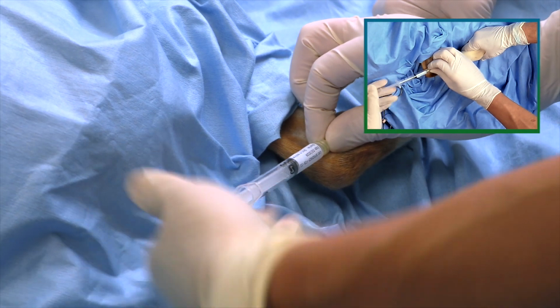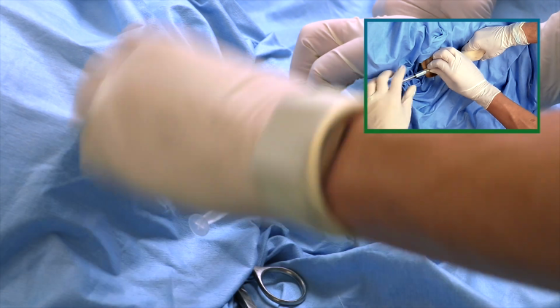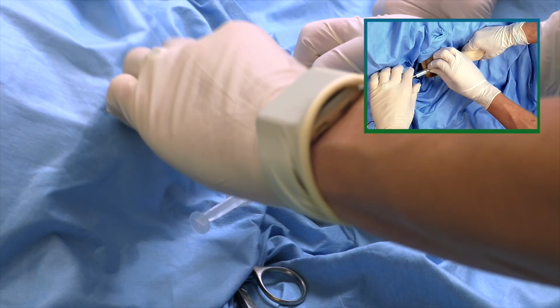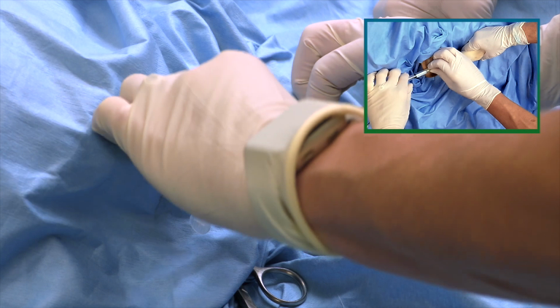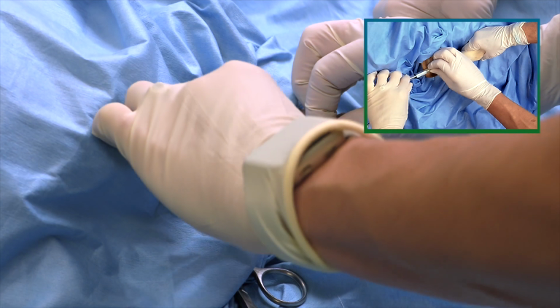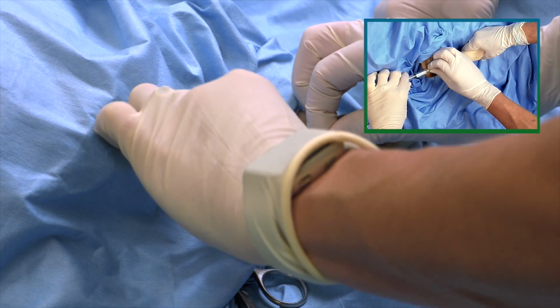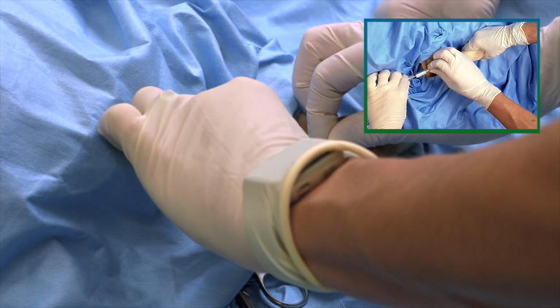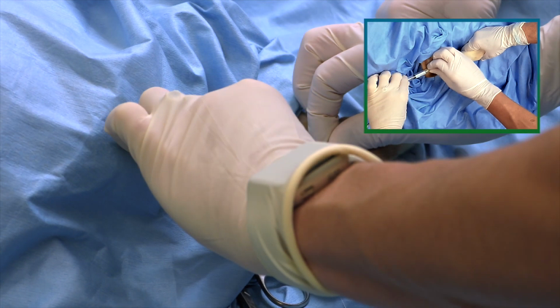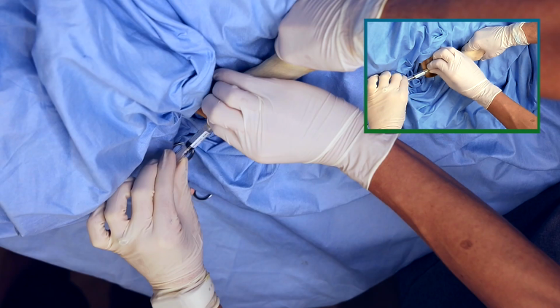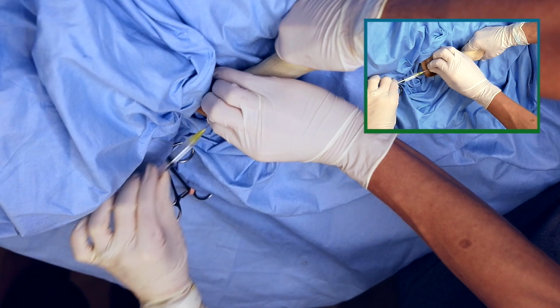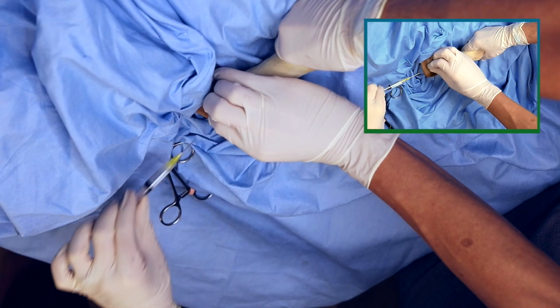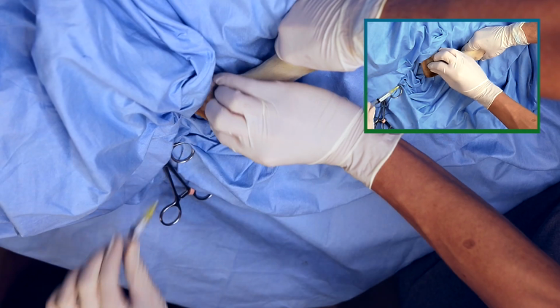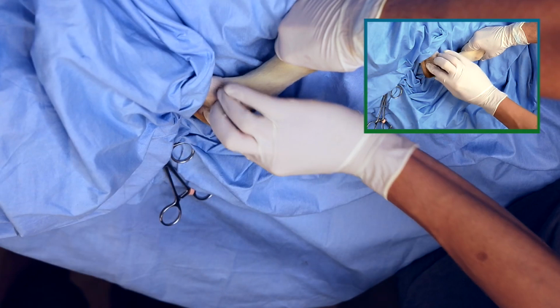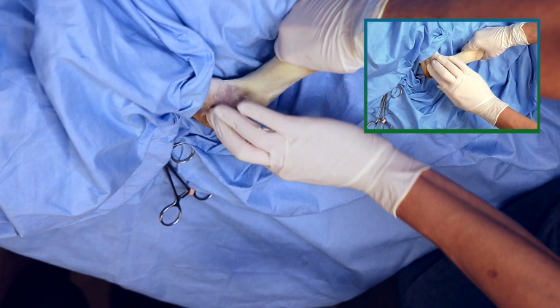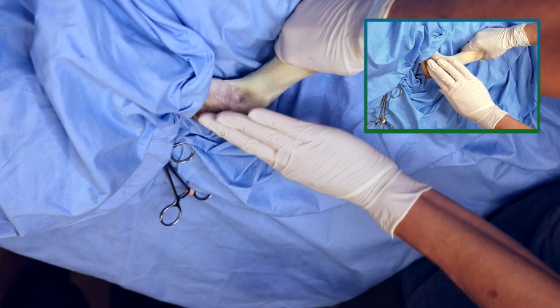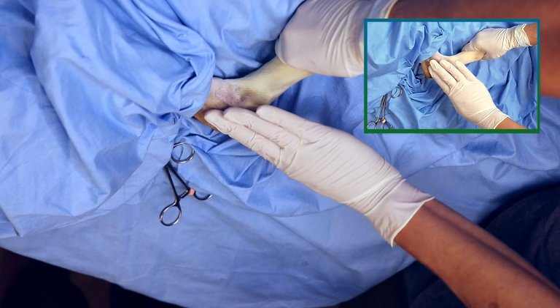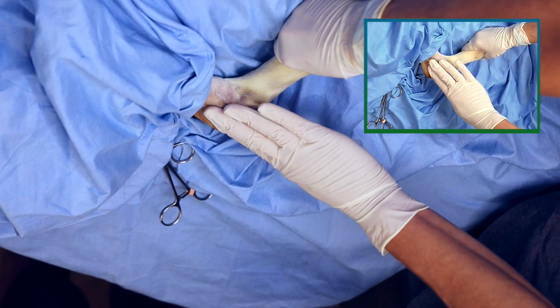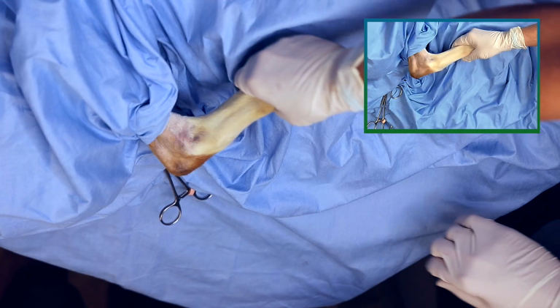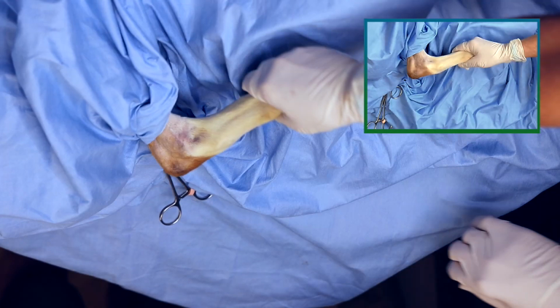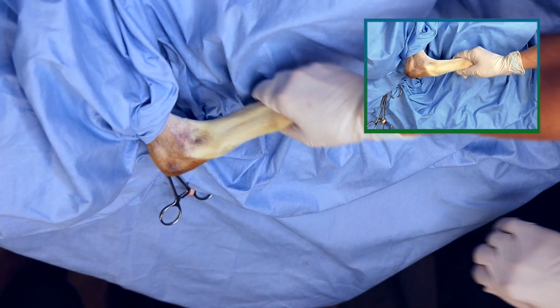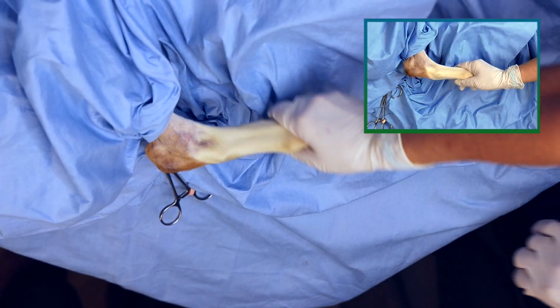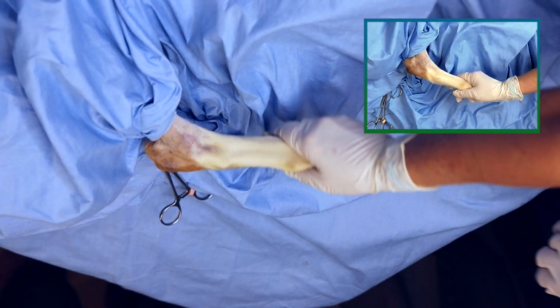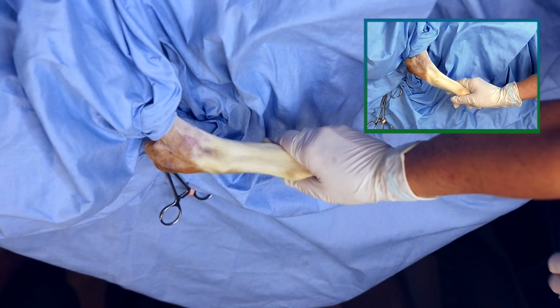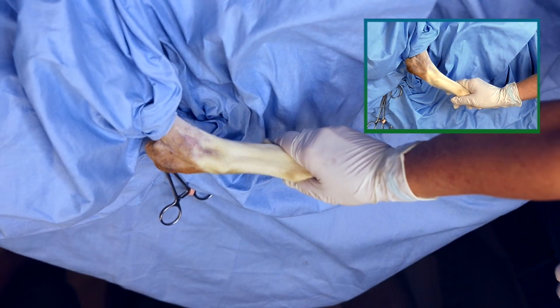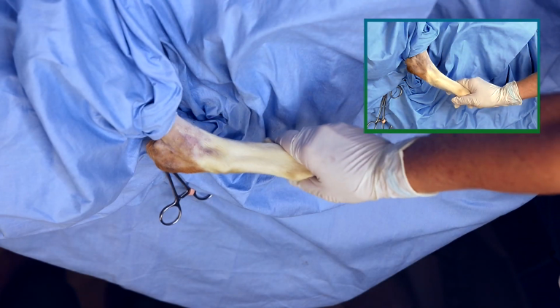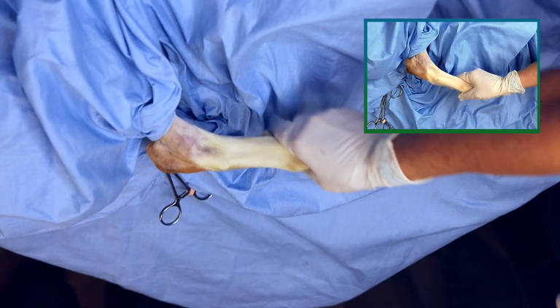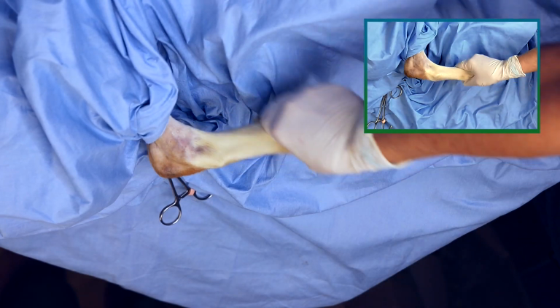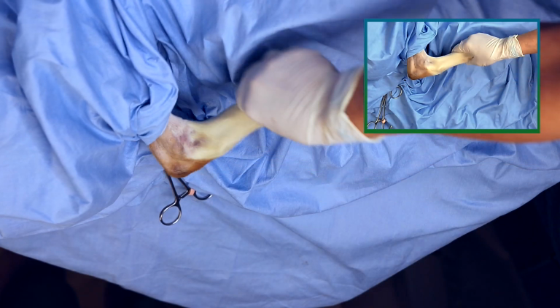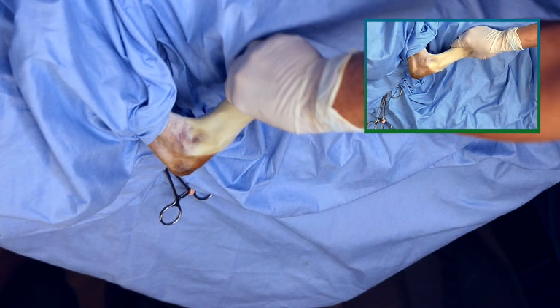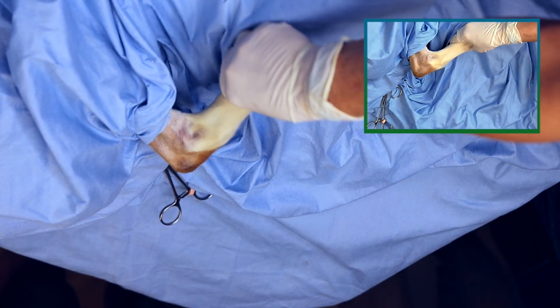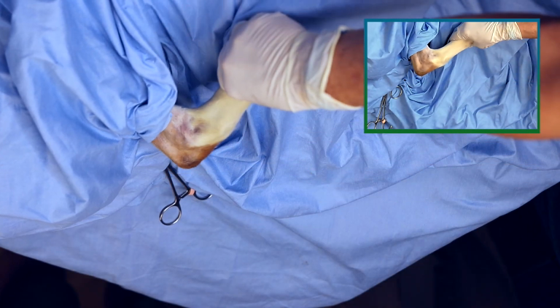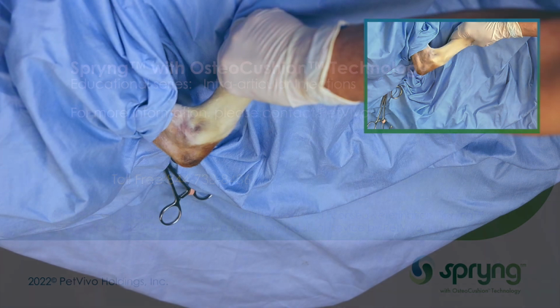After your injection, perform gentle range of motion flexion and extension to distribute your product.